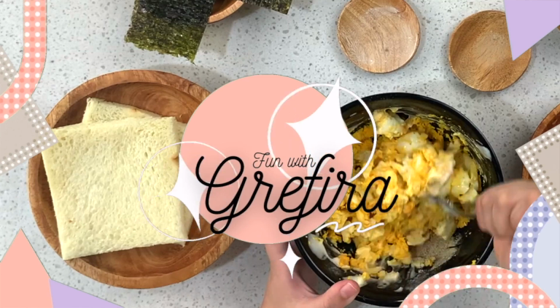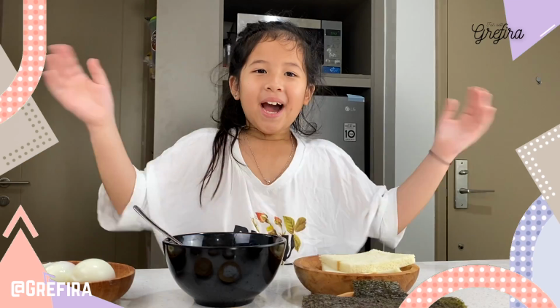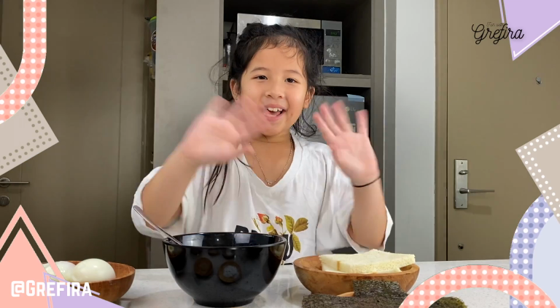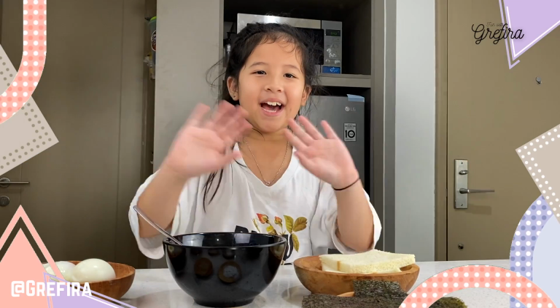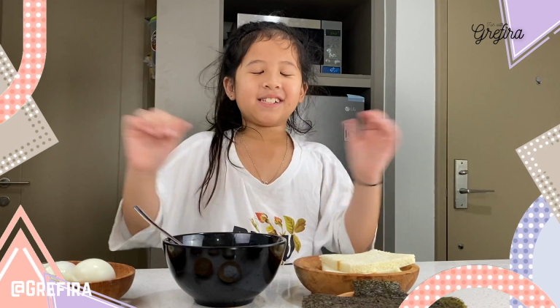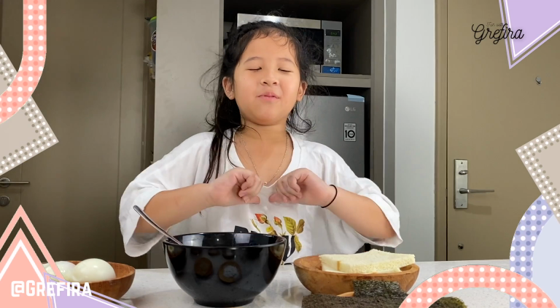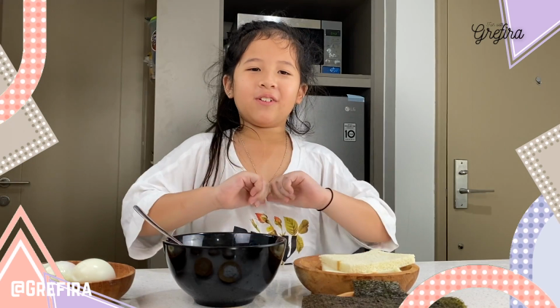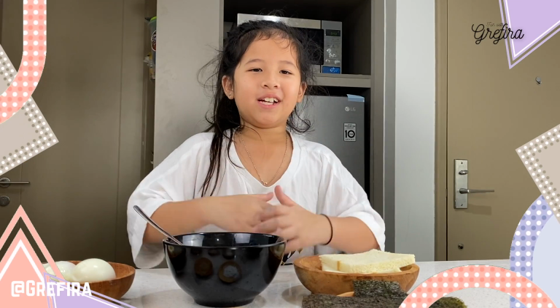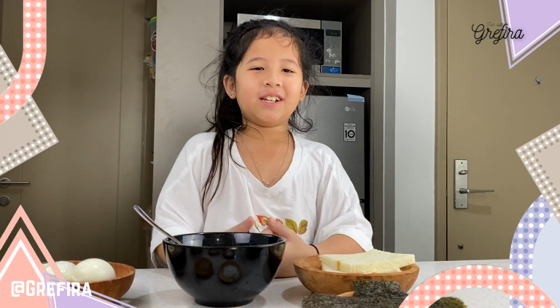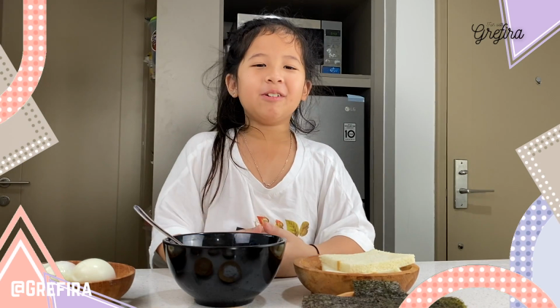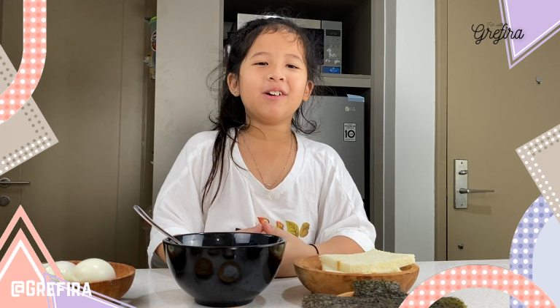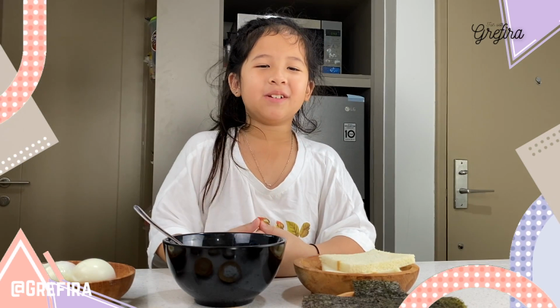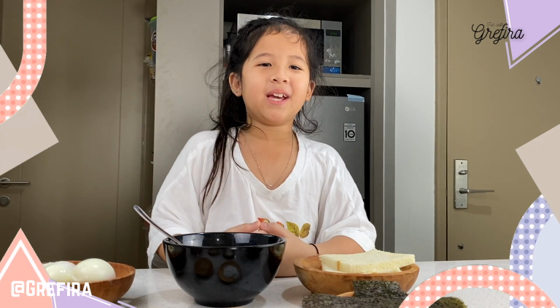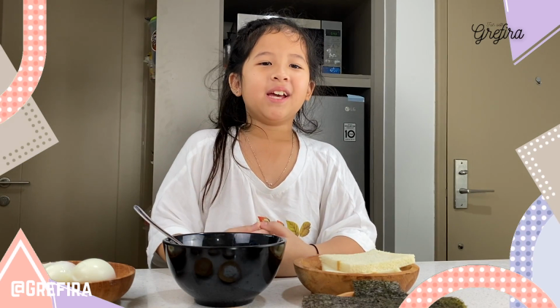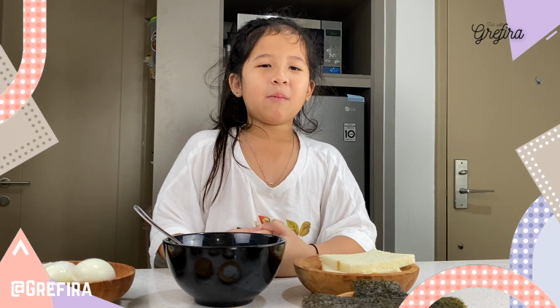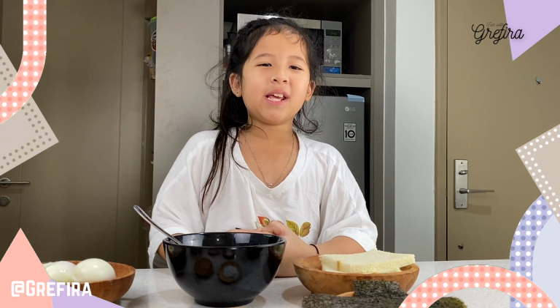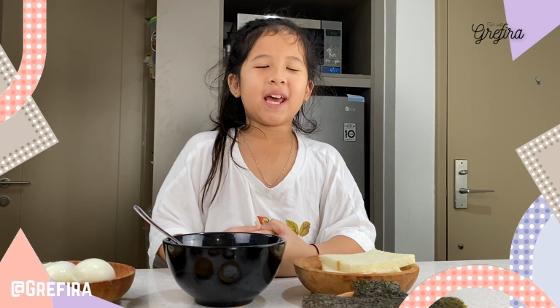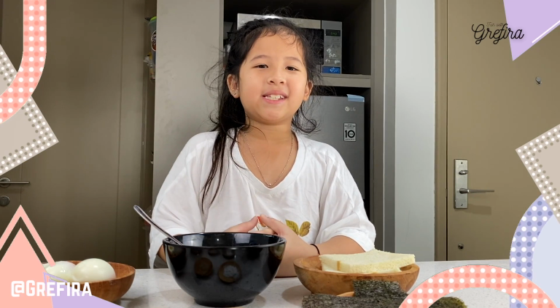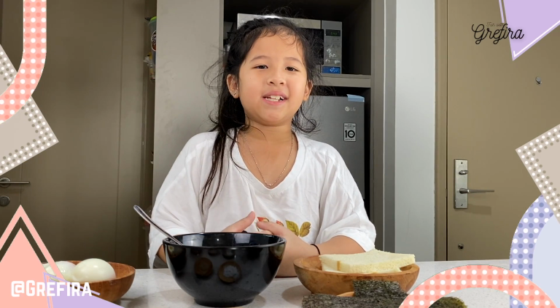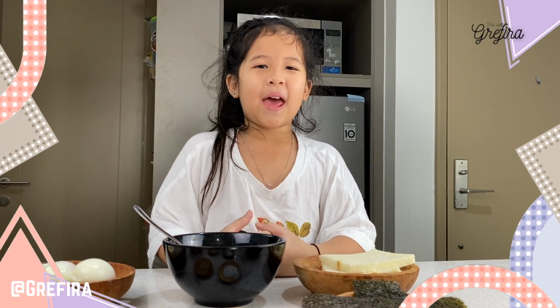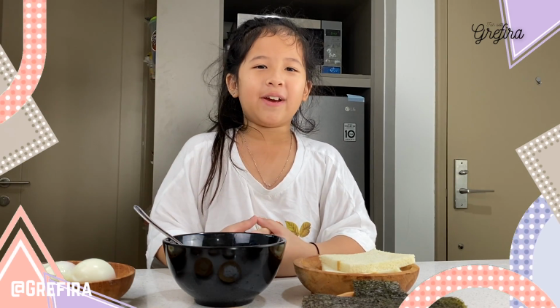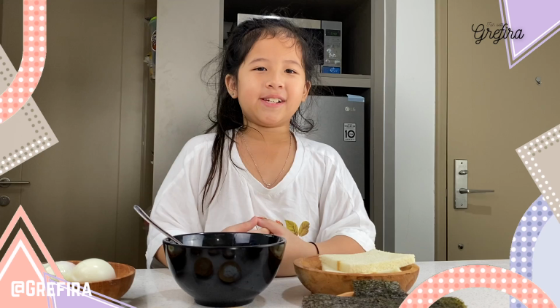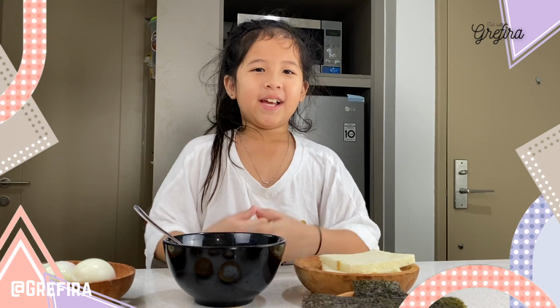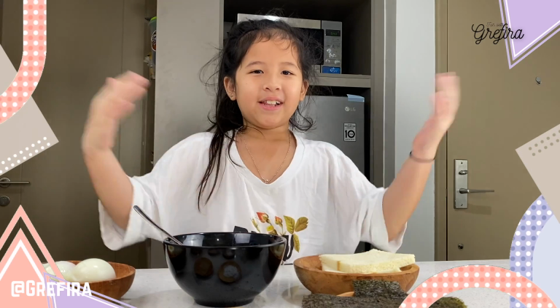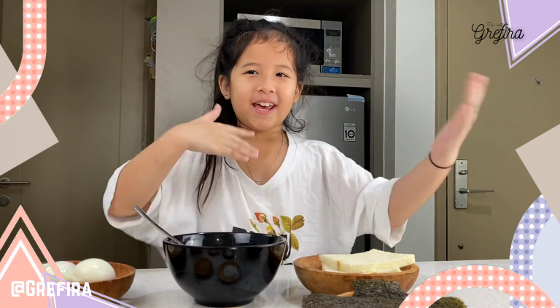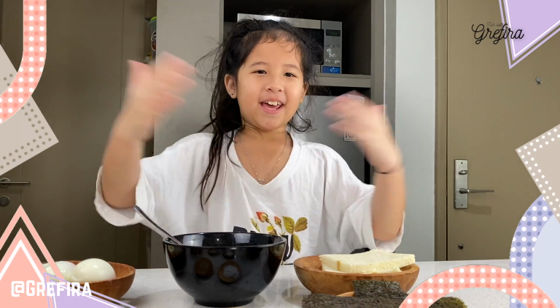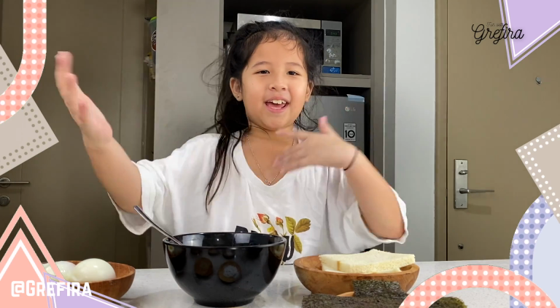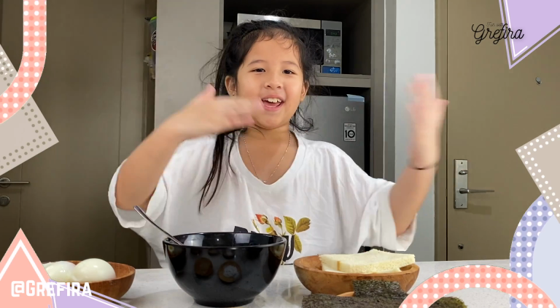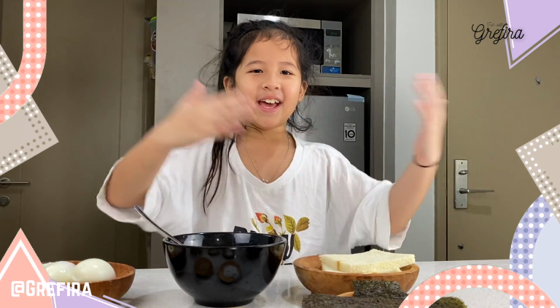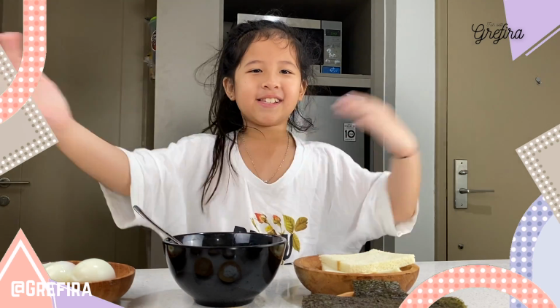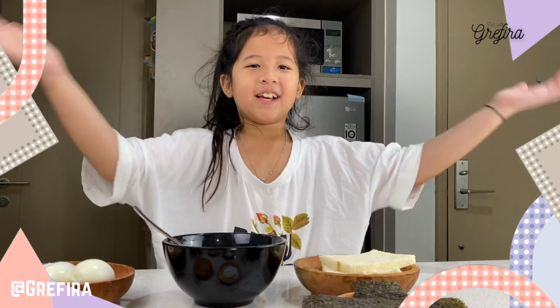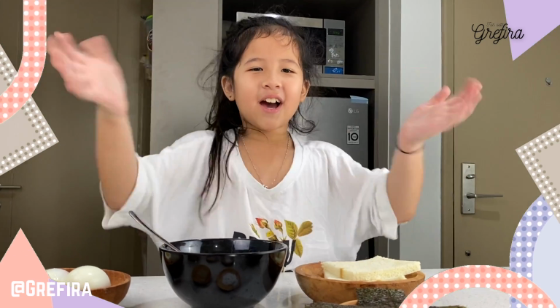Hi guys, I'm Pira. Today we're going to make Japanese Egg Salad Sandwich. Let's go!